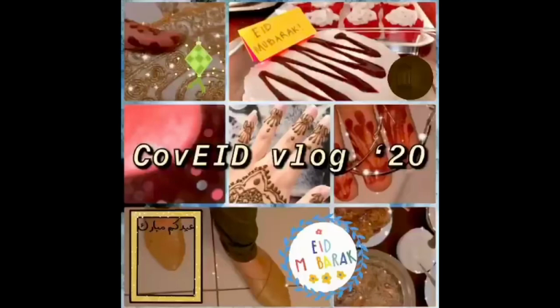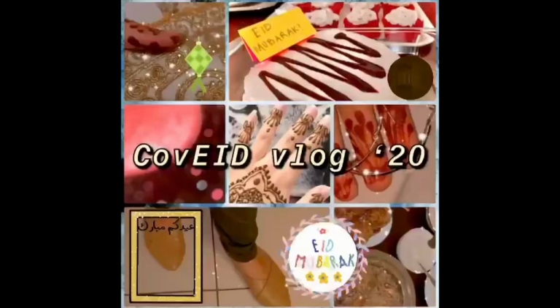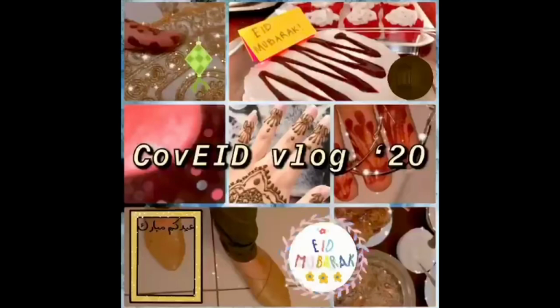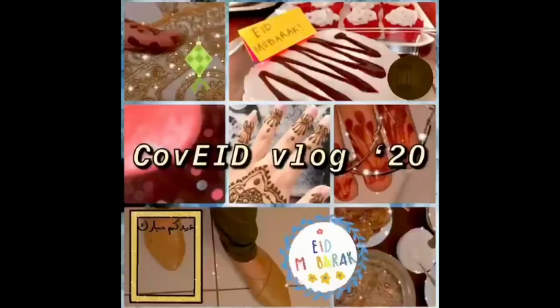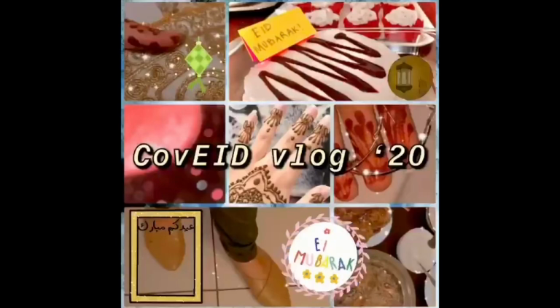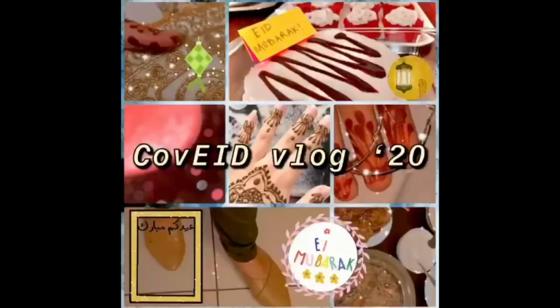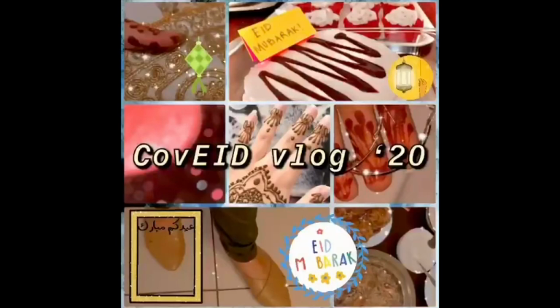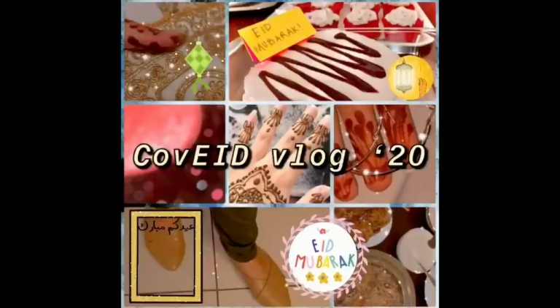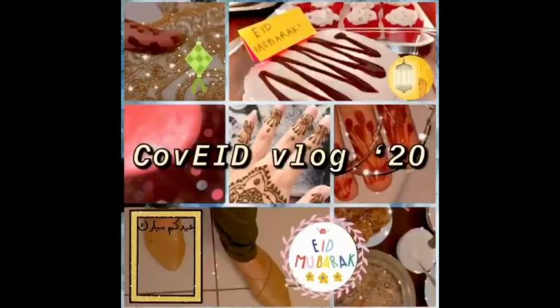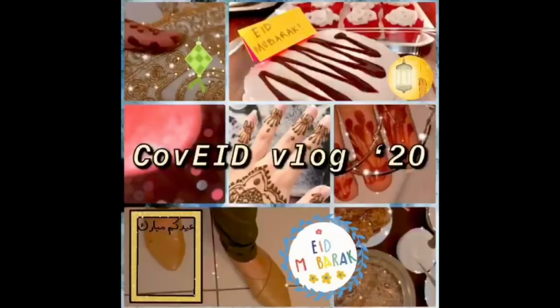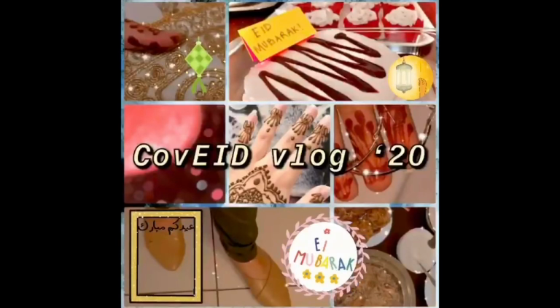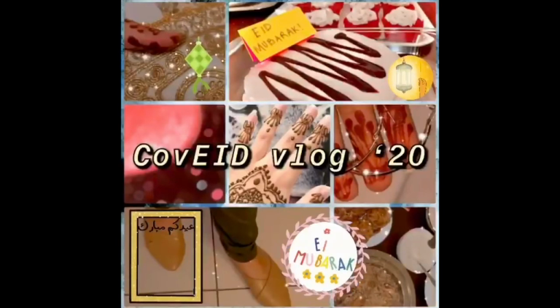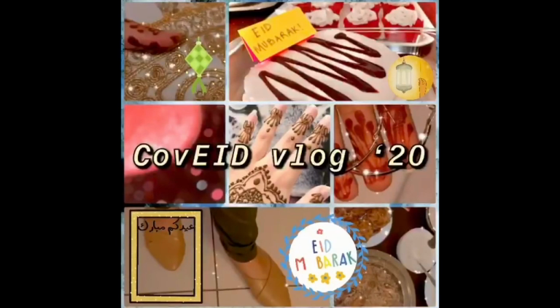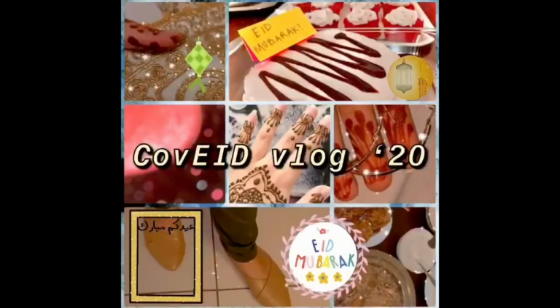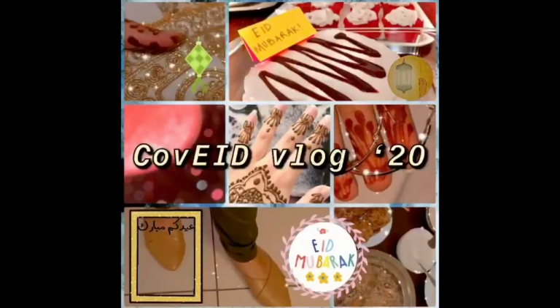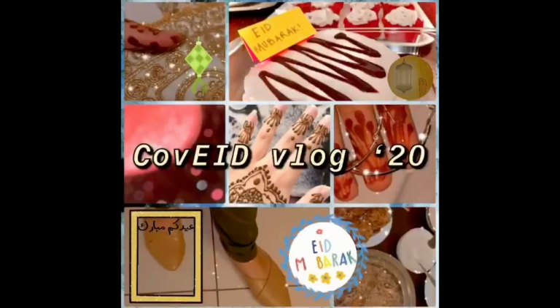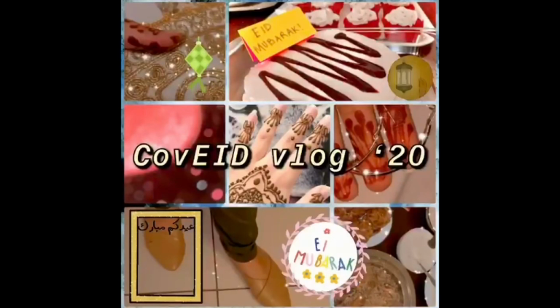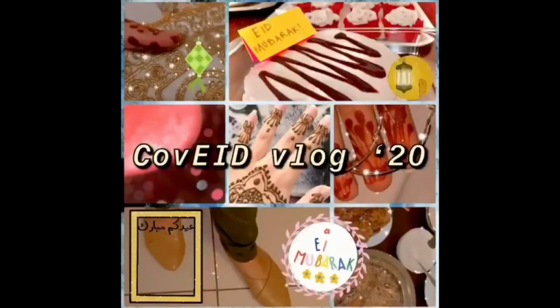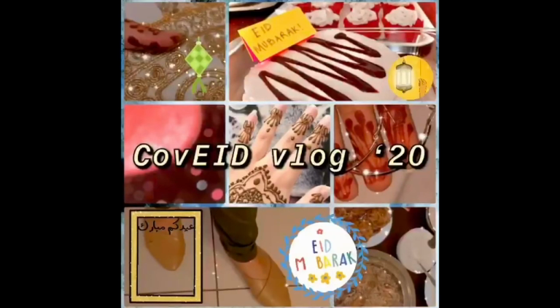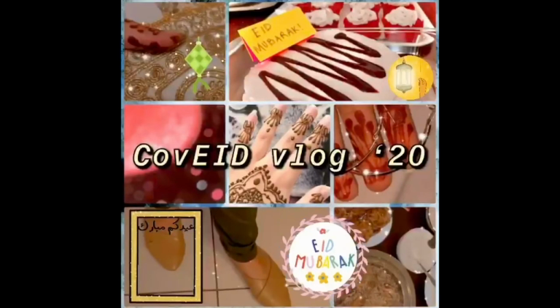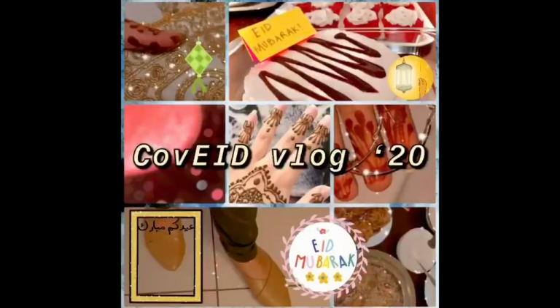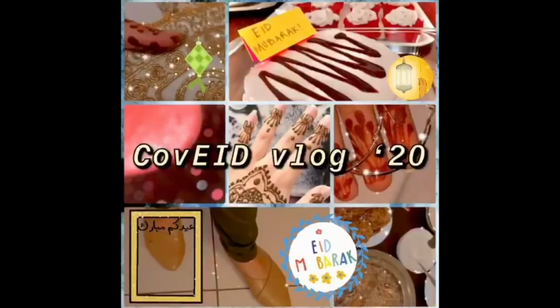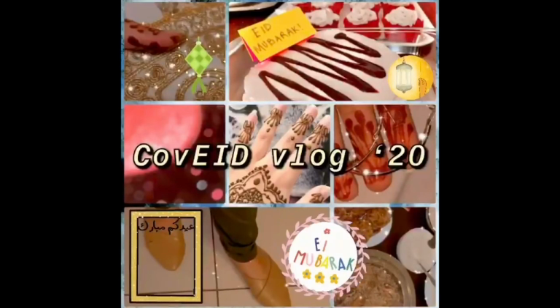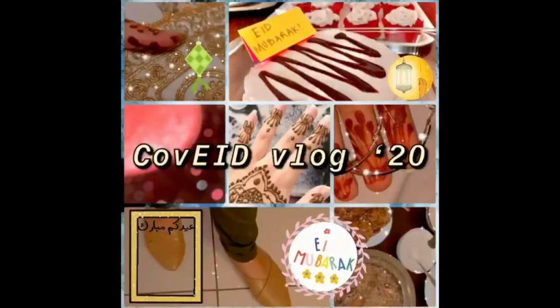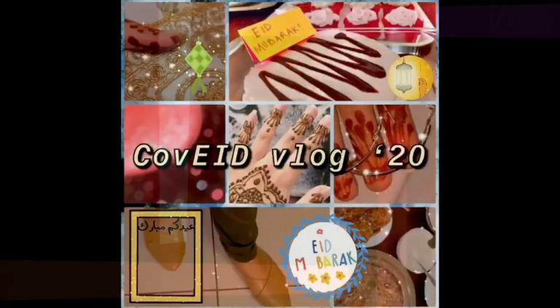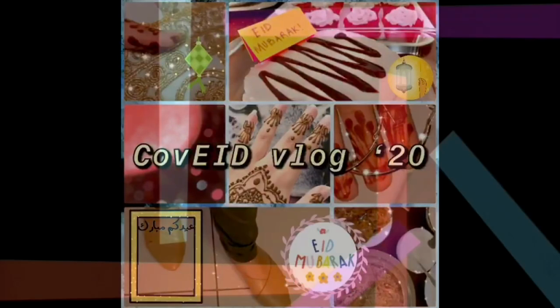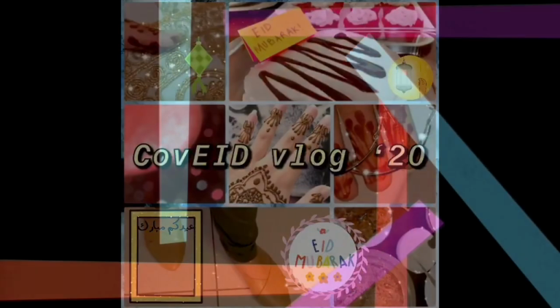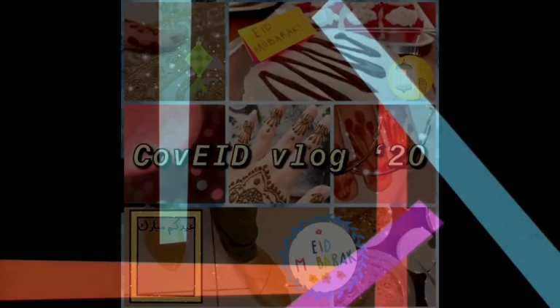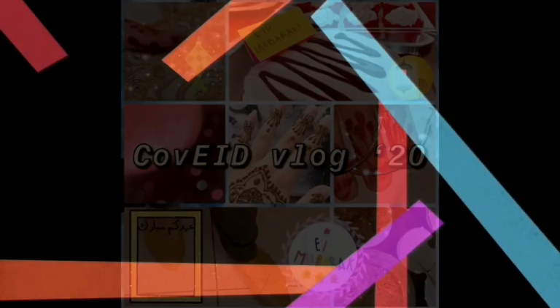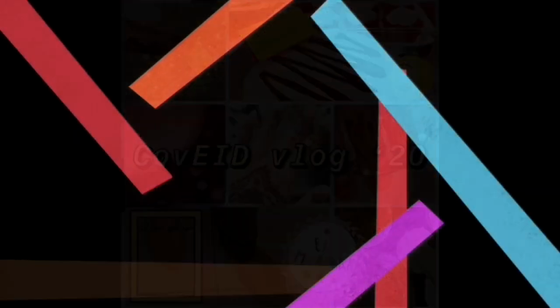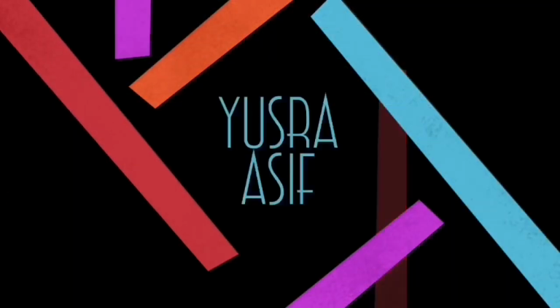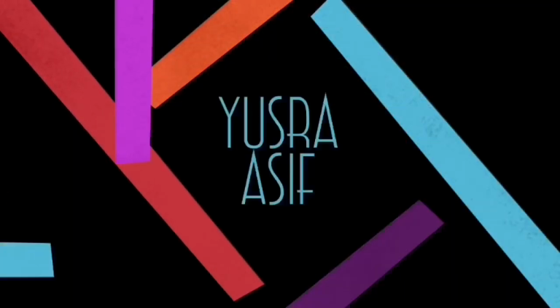Hey guys, welcome back to my channel! Today I'm going to share with you my Eid vlog.